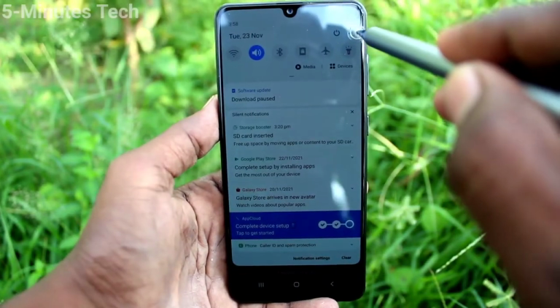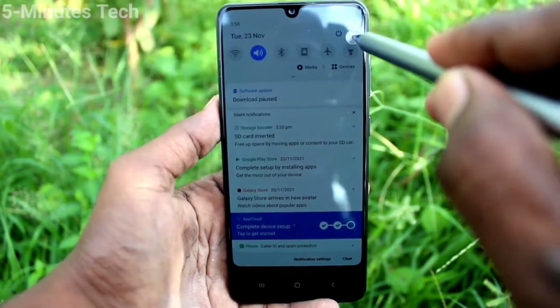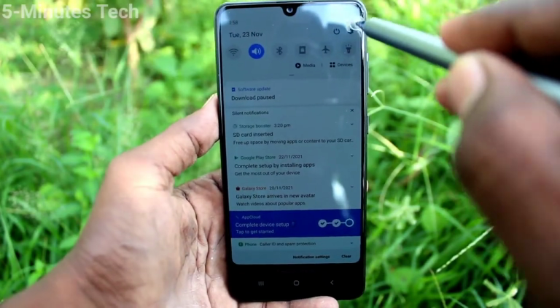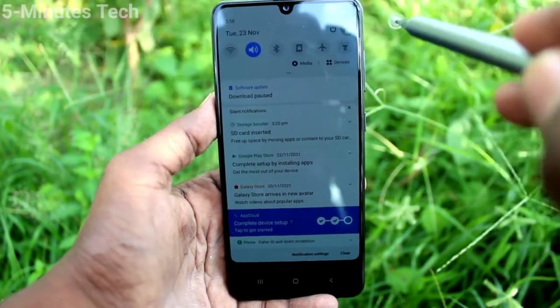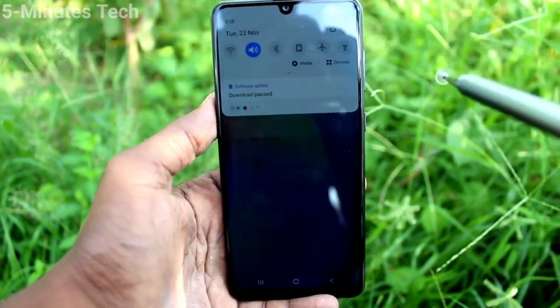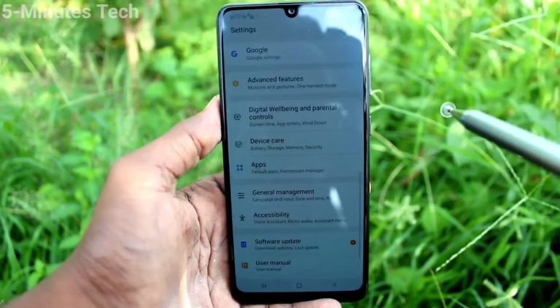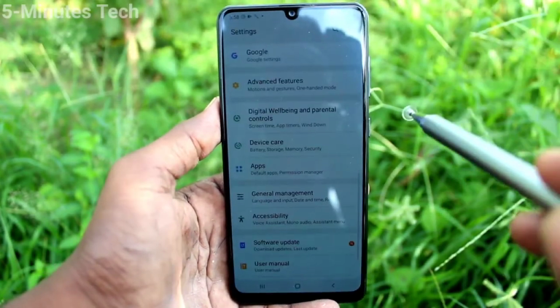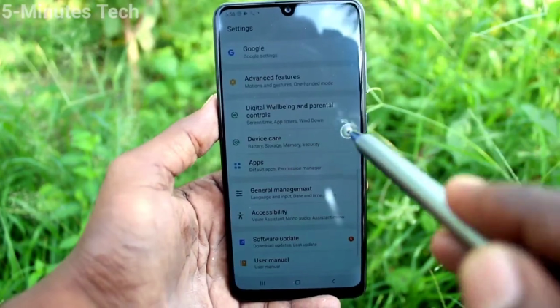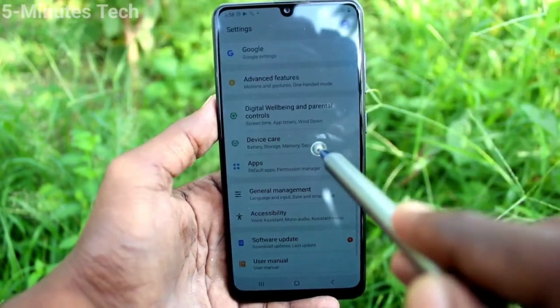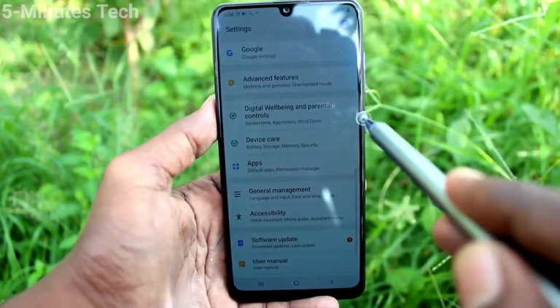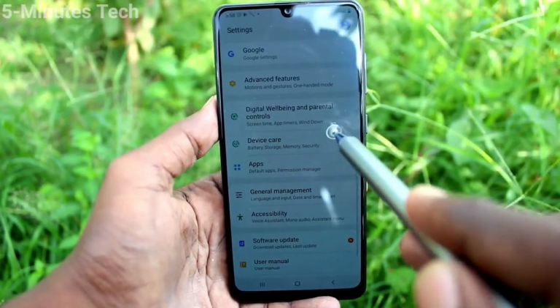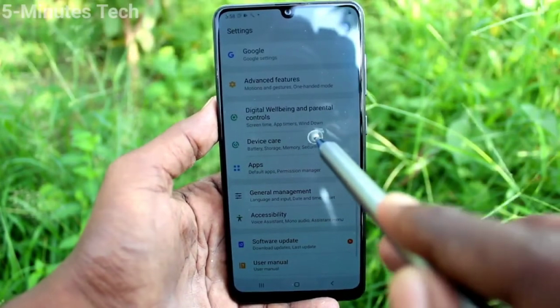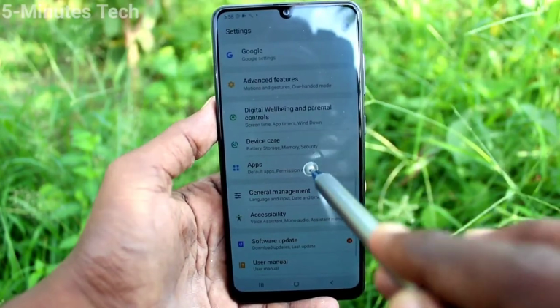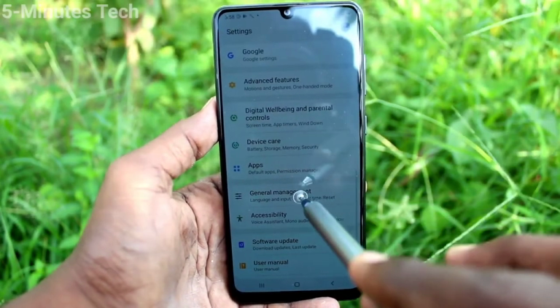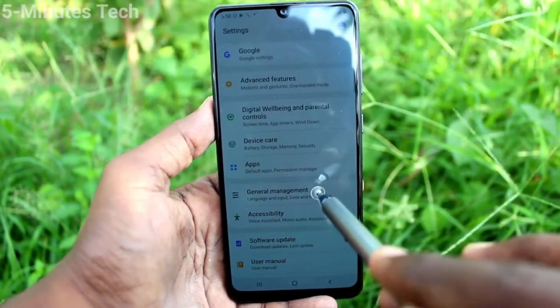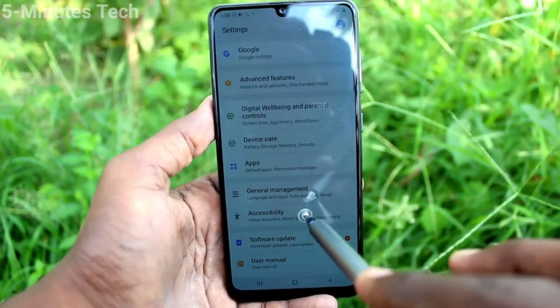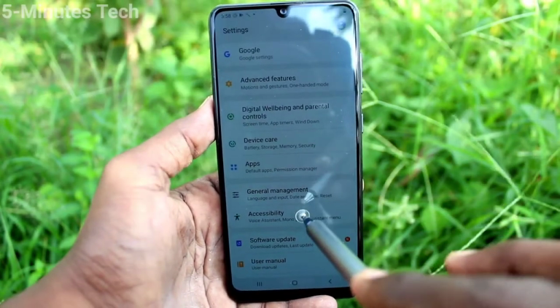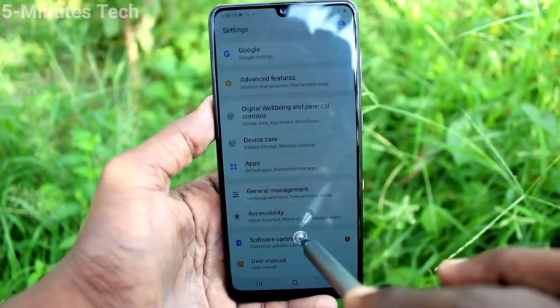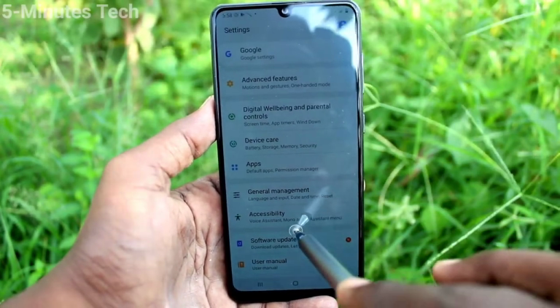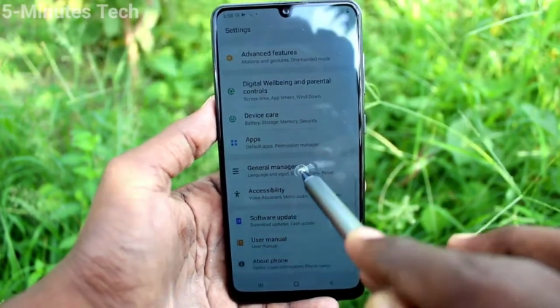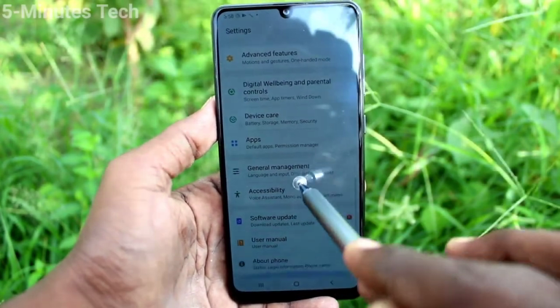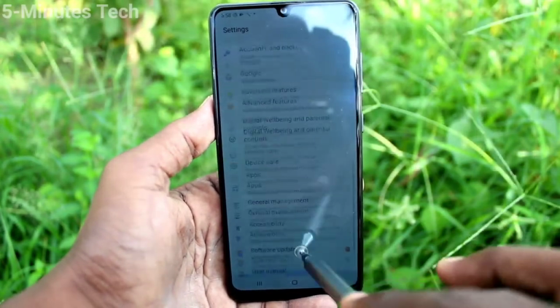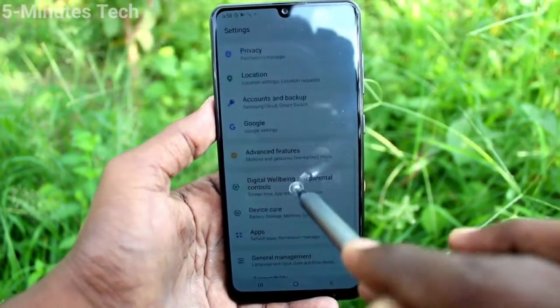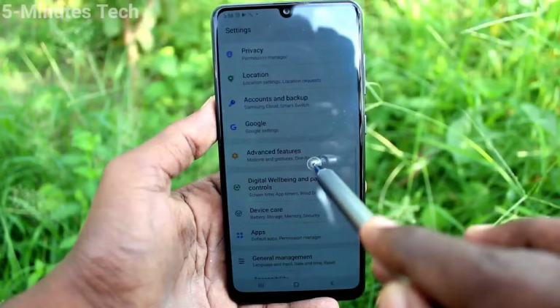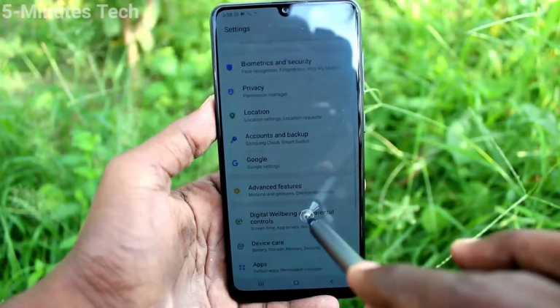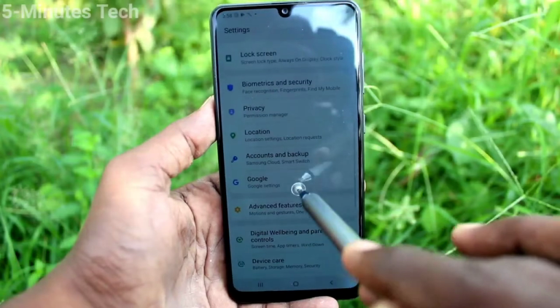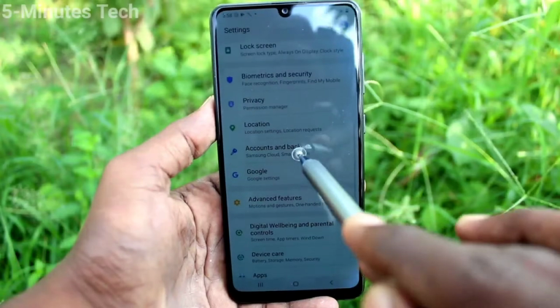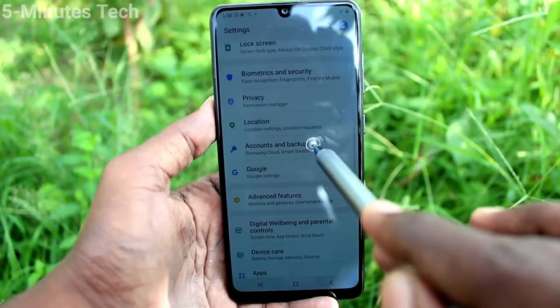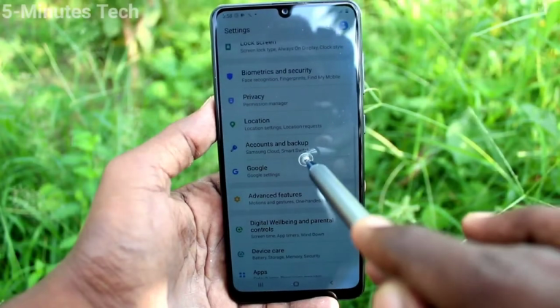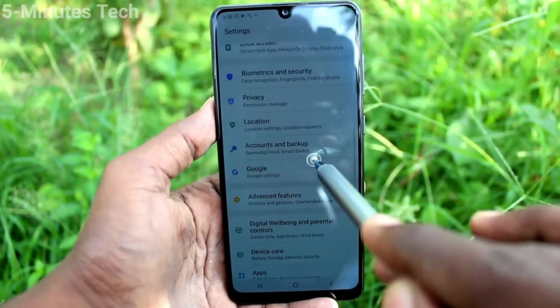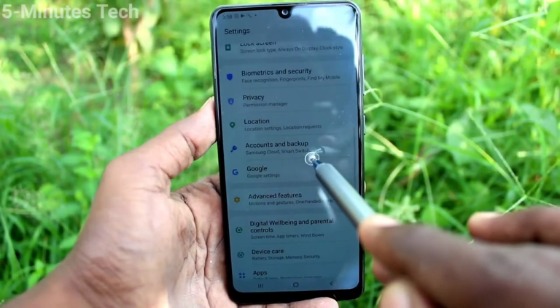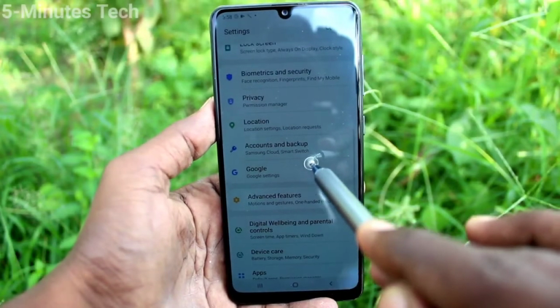First of all, go to the settings and click on lock screen.